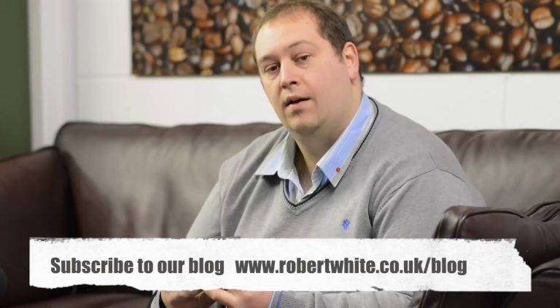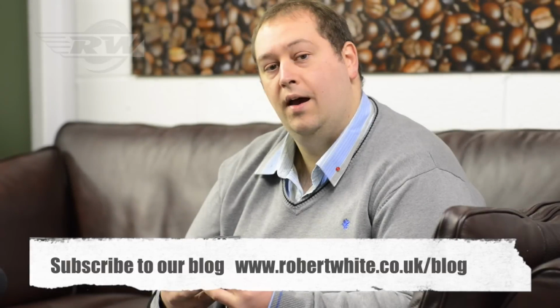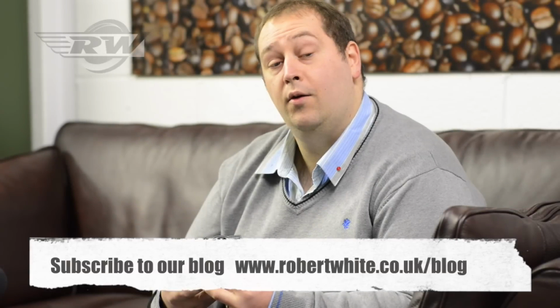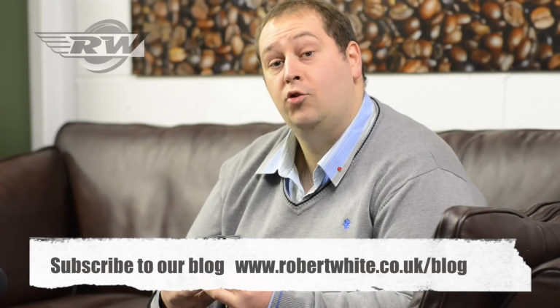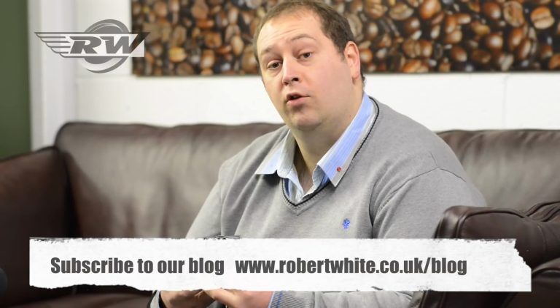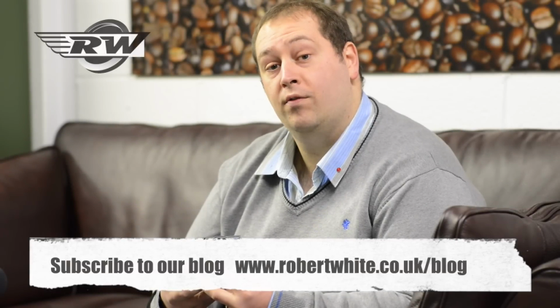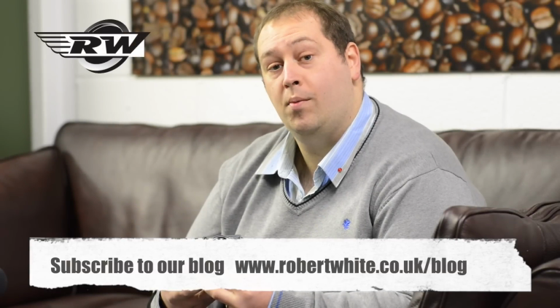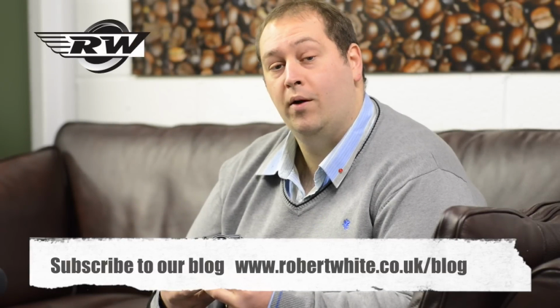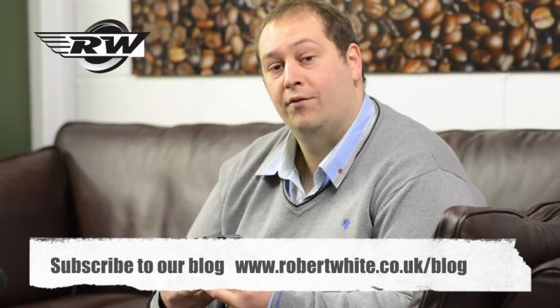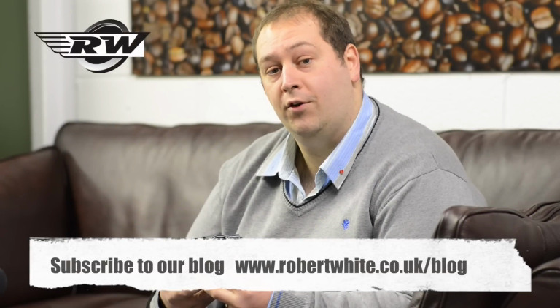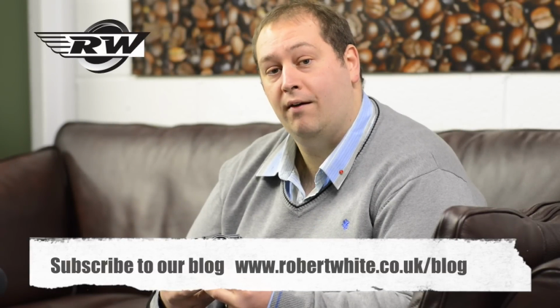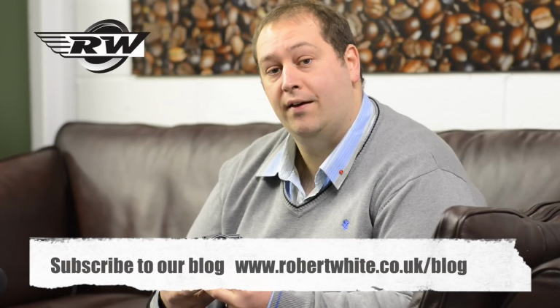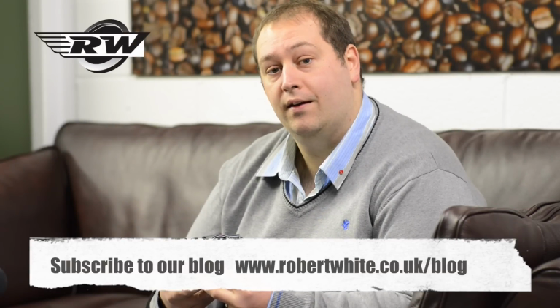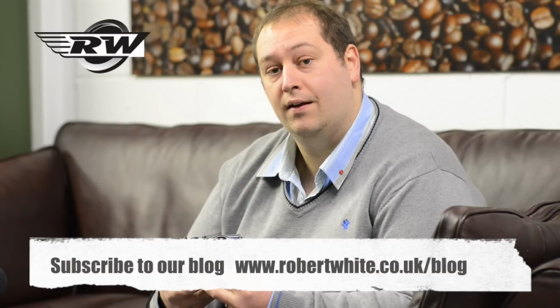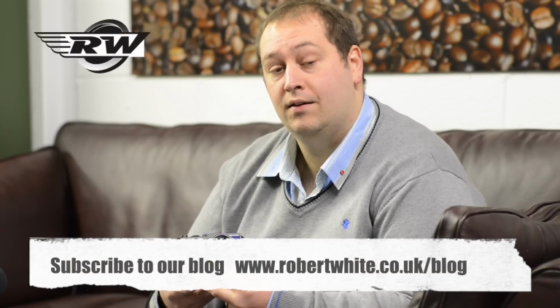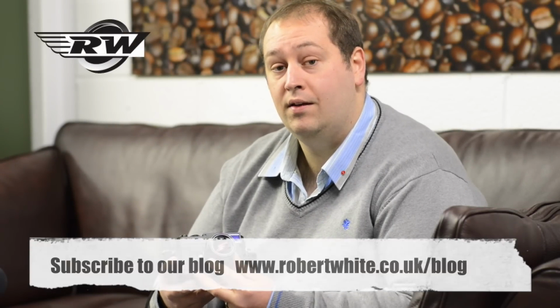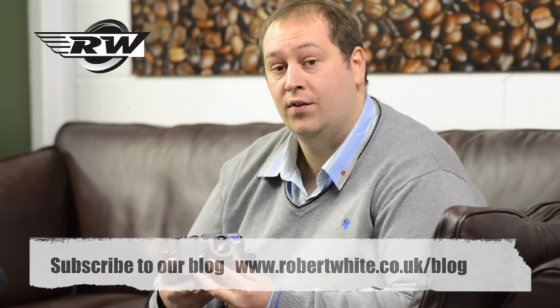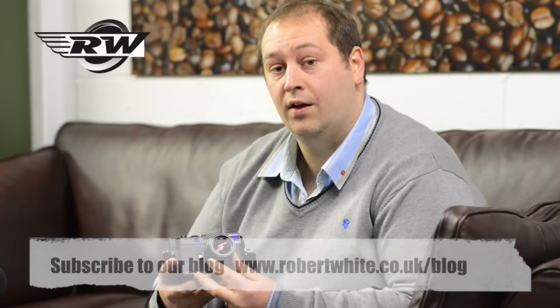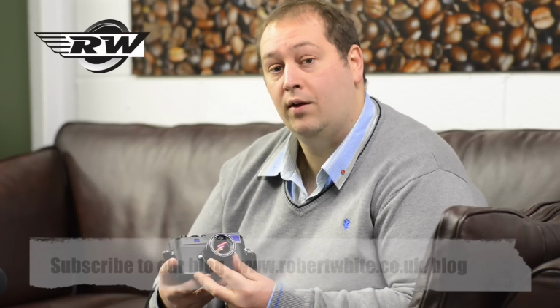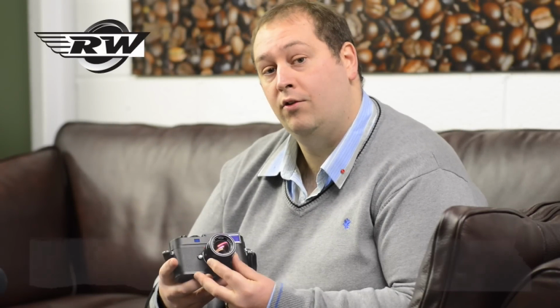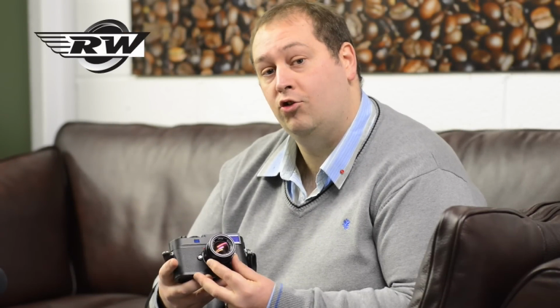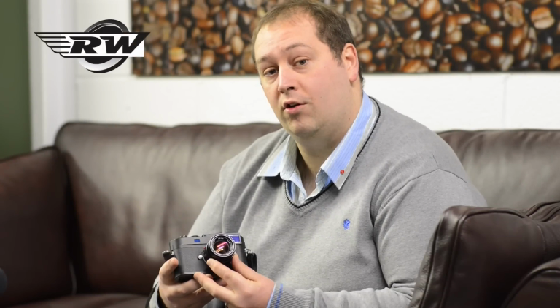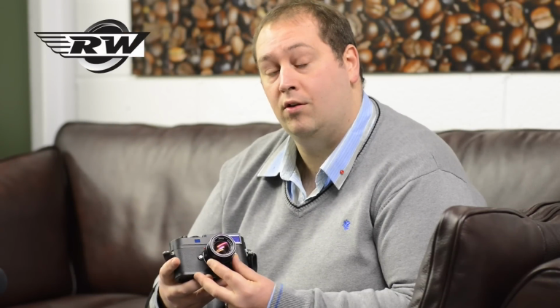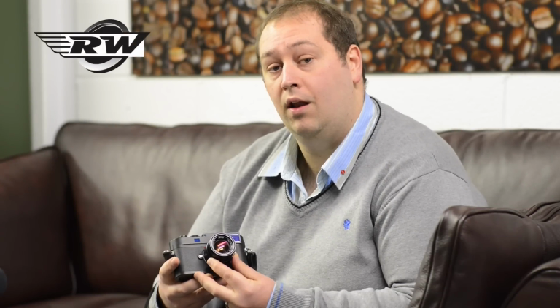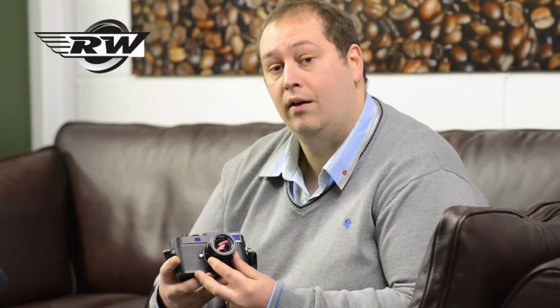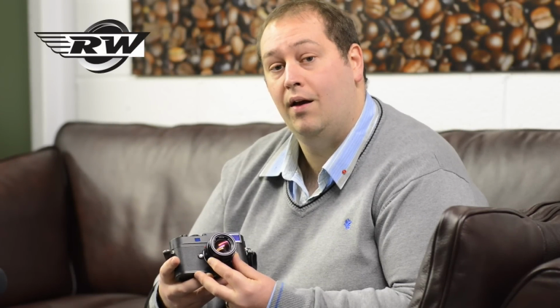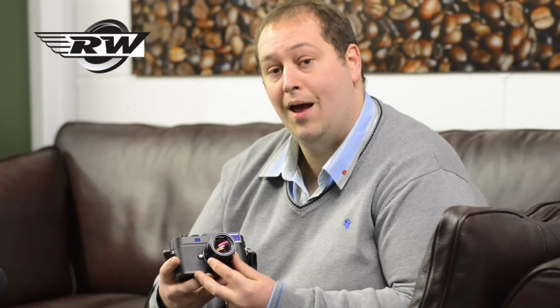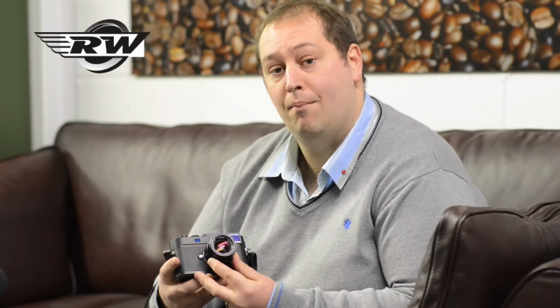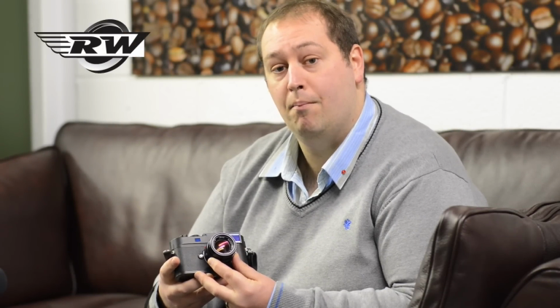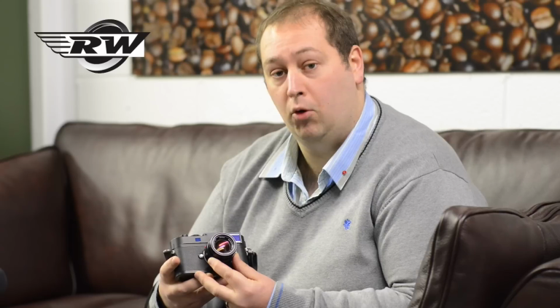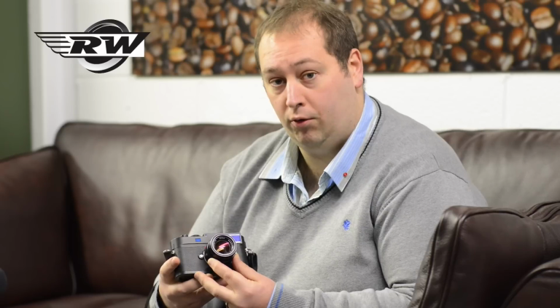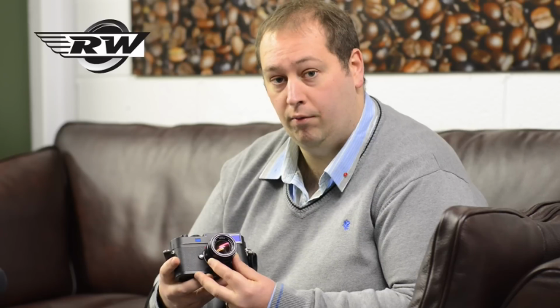Hello, I'm John from Robert White Photographic, and in today's video I'd like to show you the Leica M Monochrome.